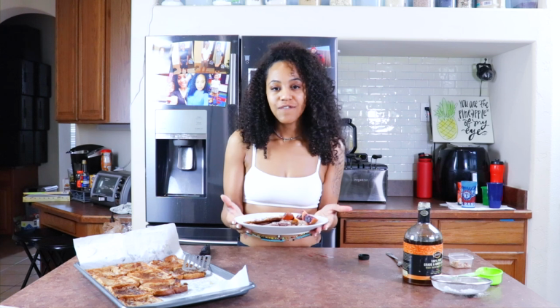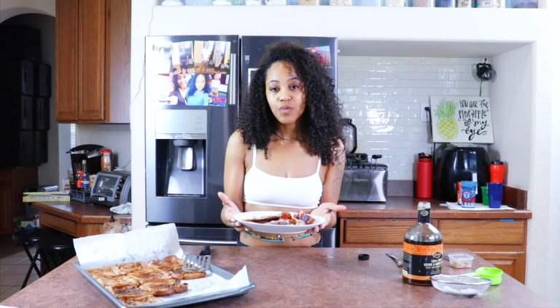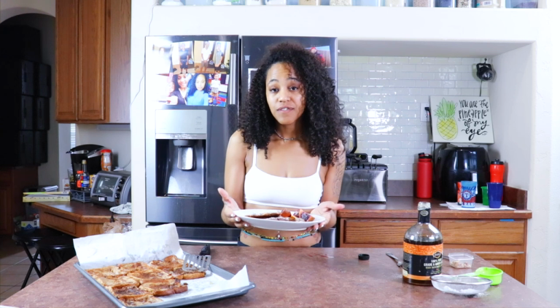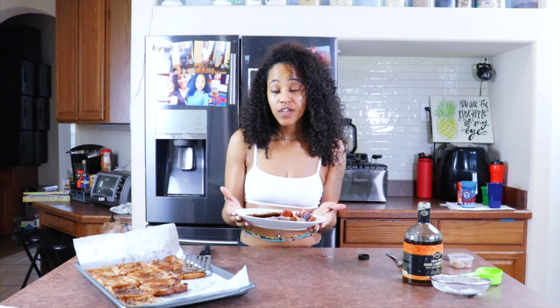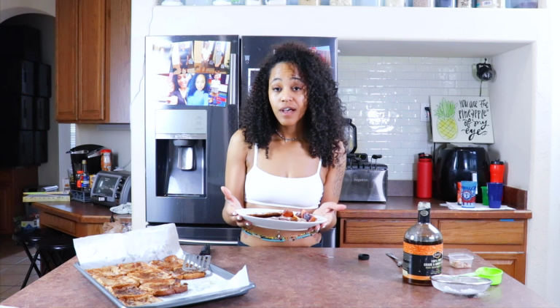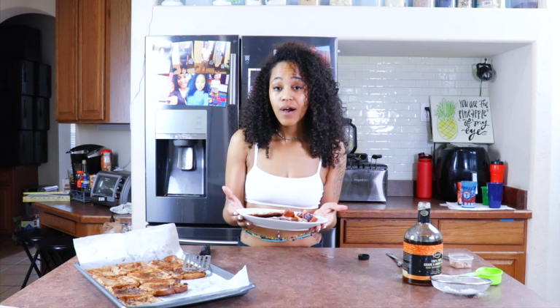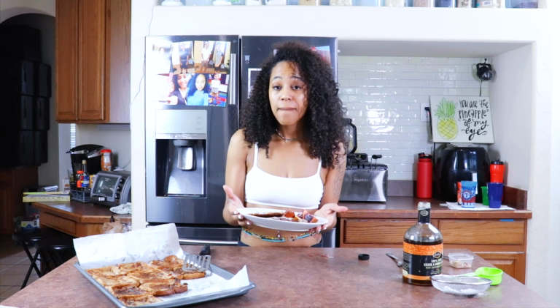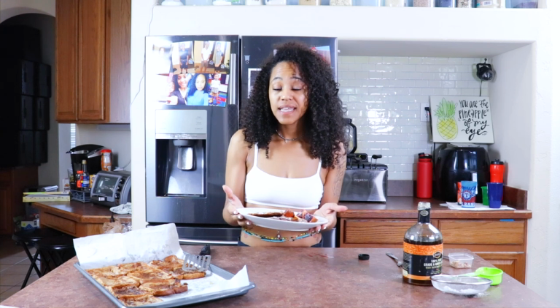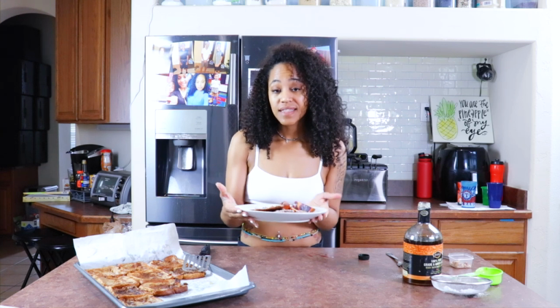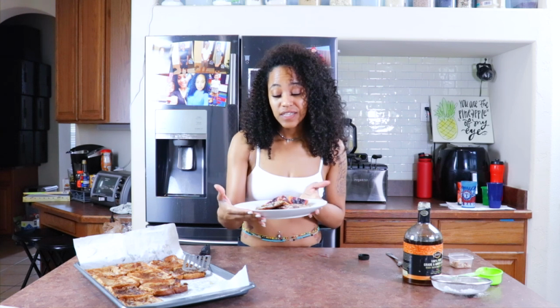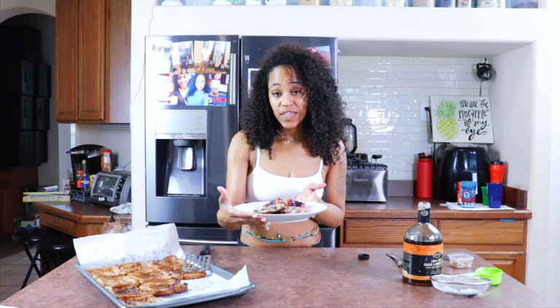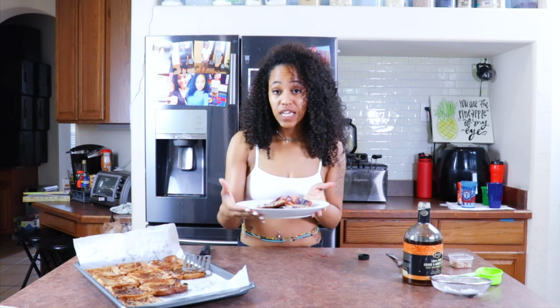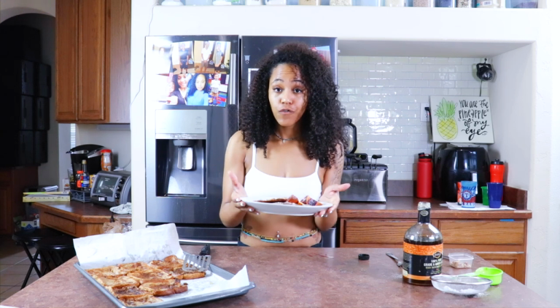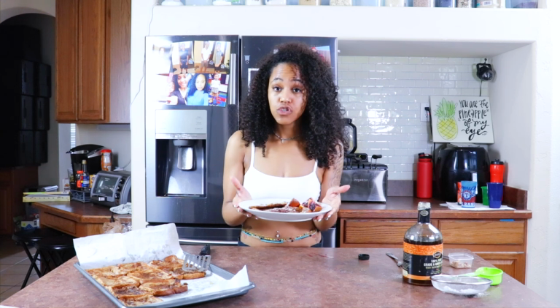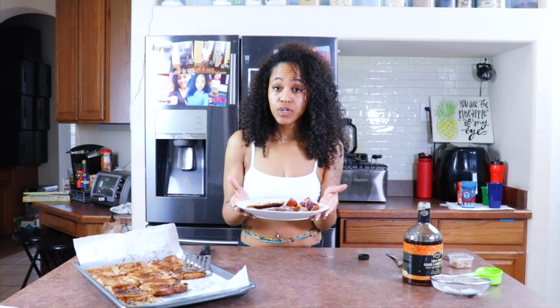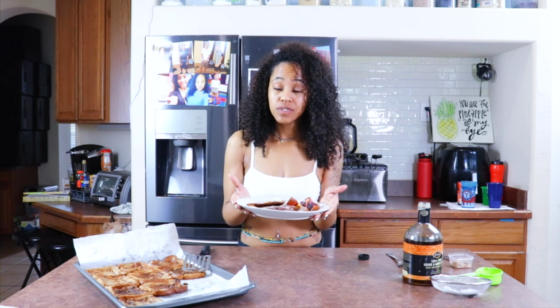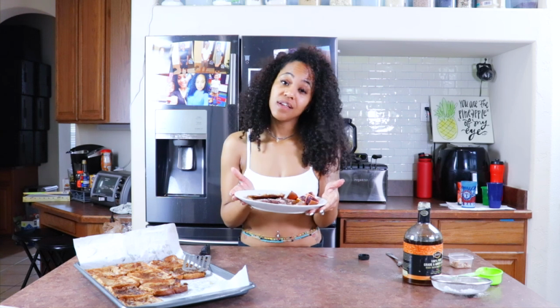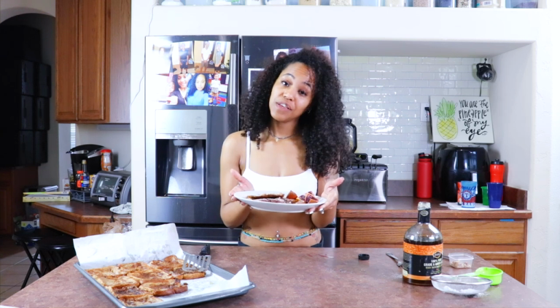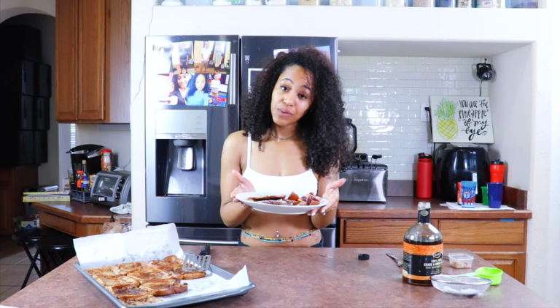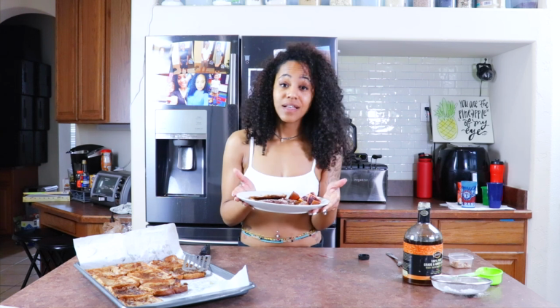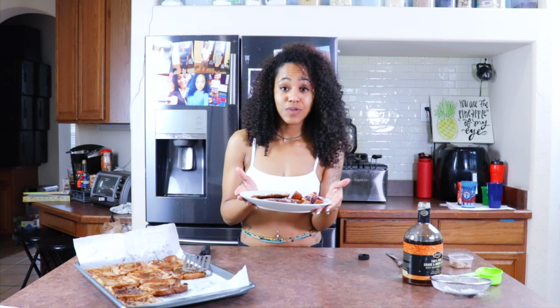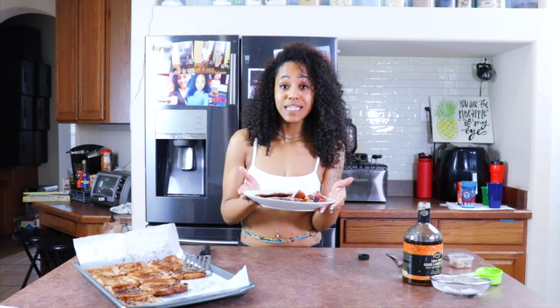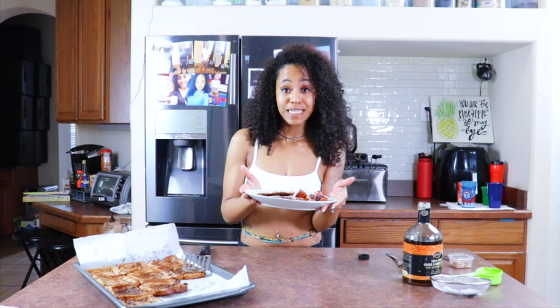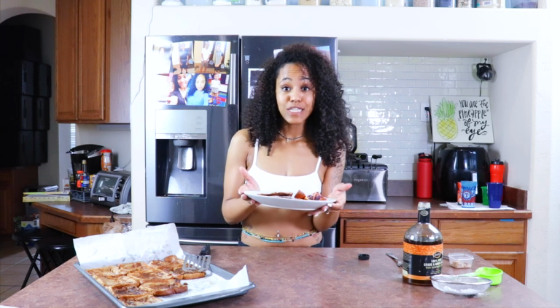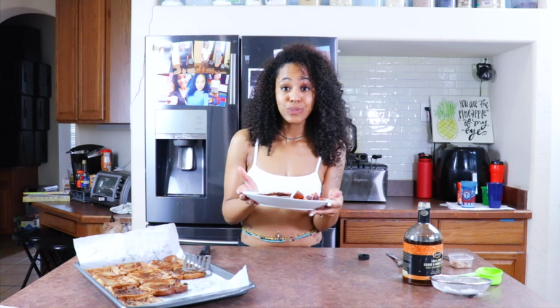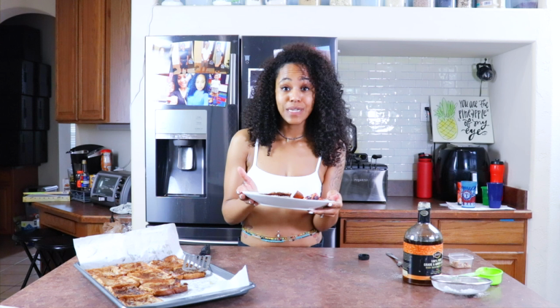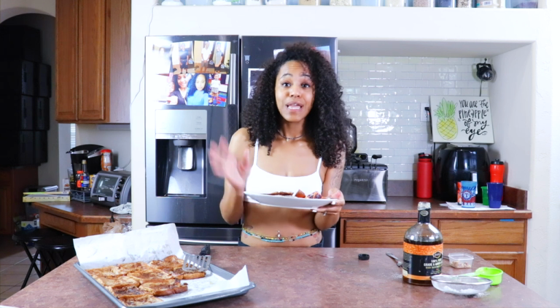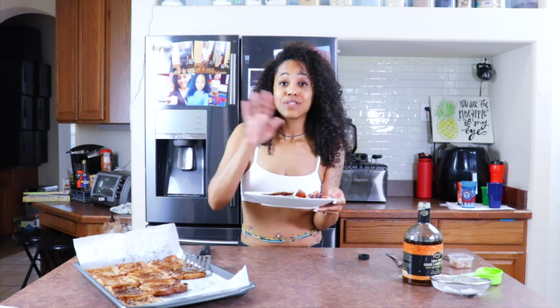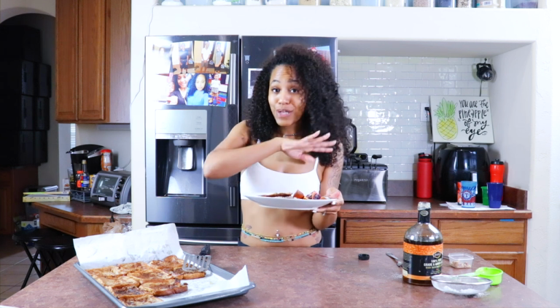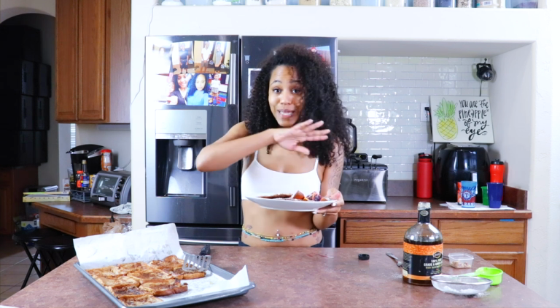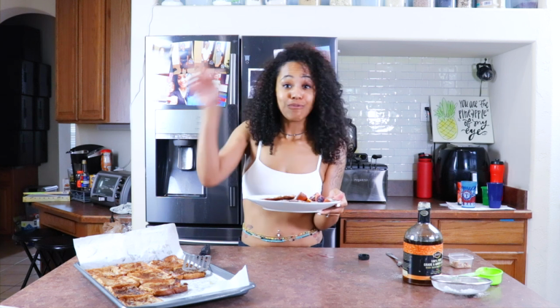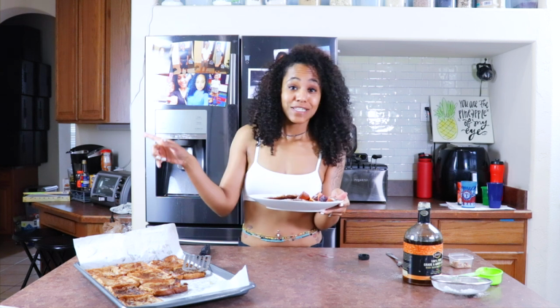If you want to figure out how I made this vegan French Toast, then you guys really need to stay tuned and just go ahead and watch.